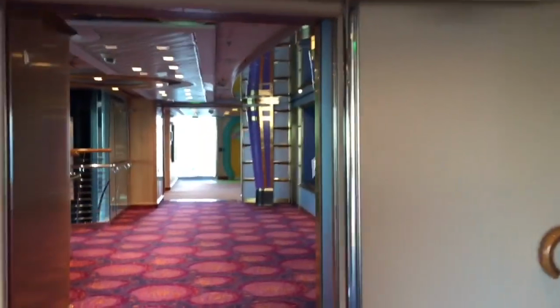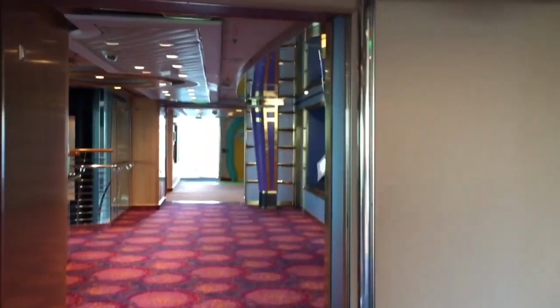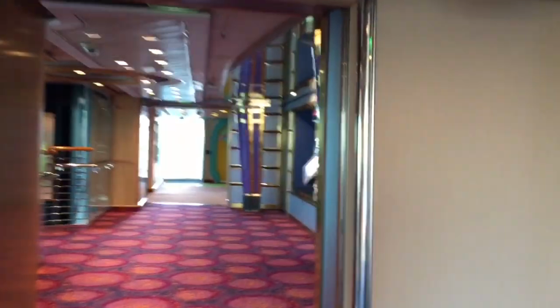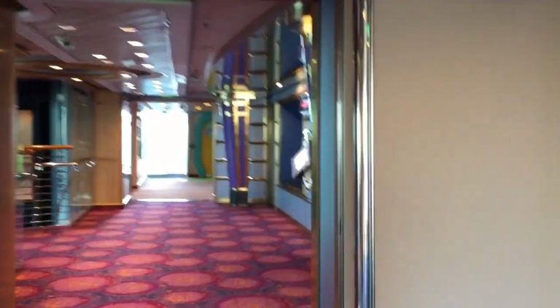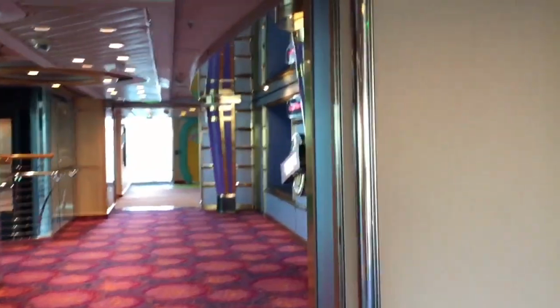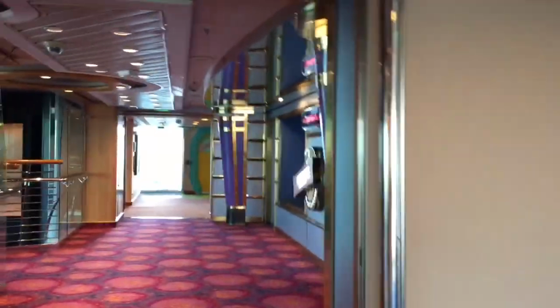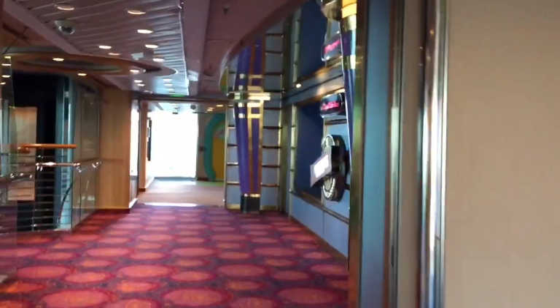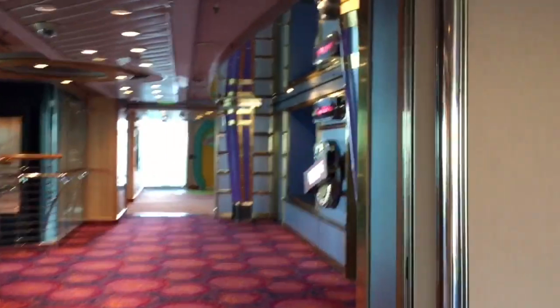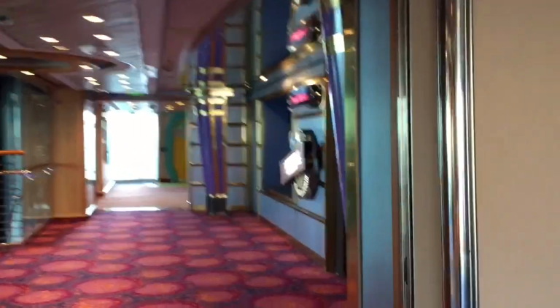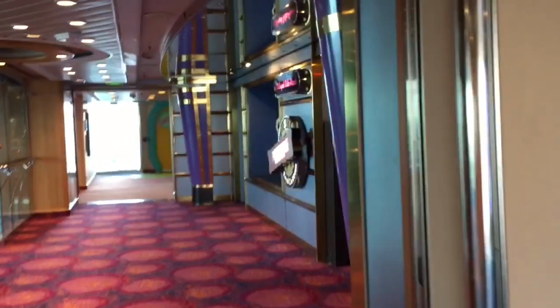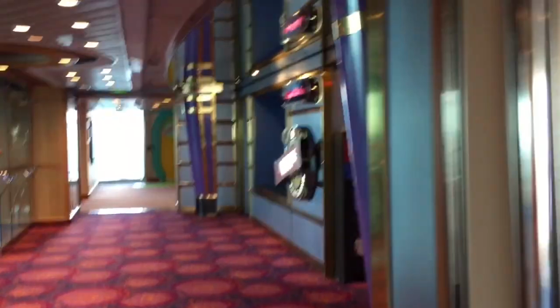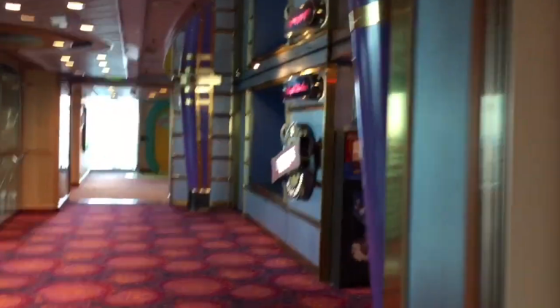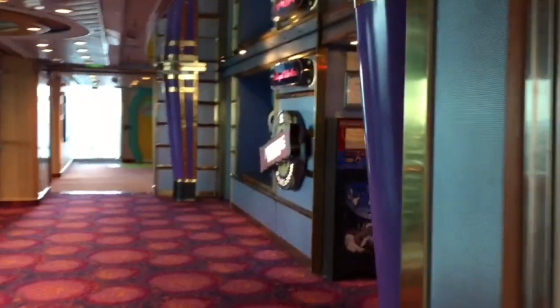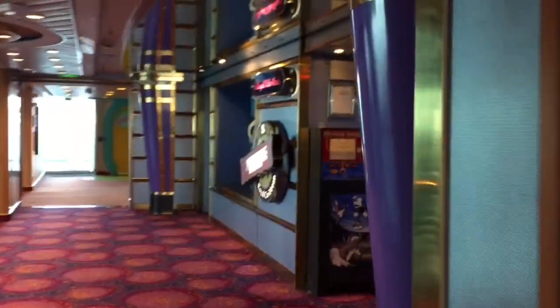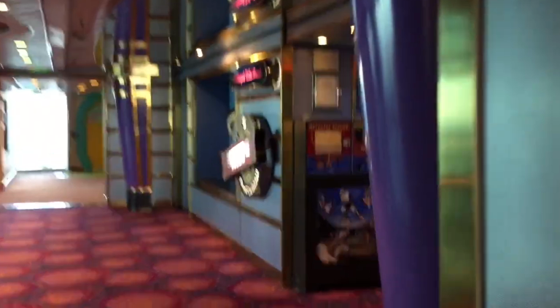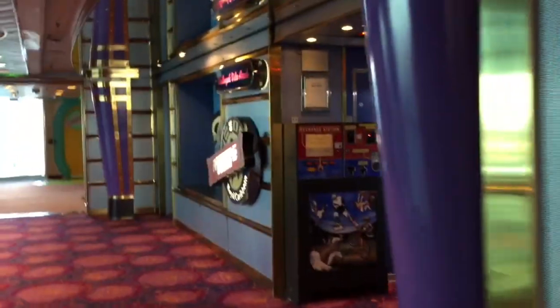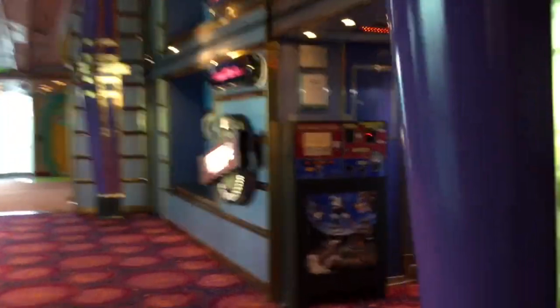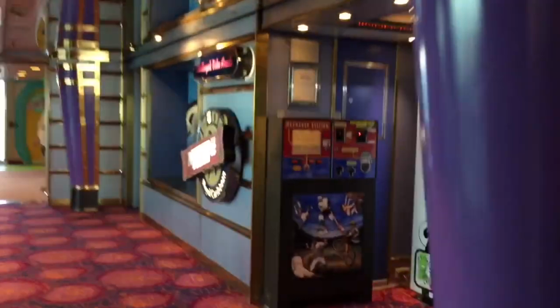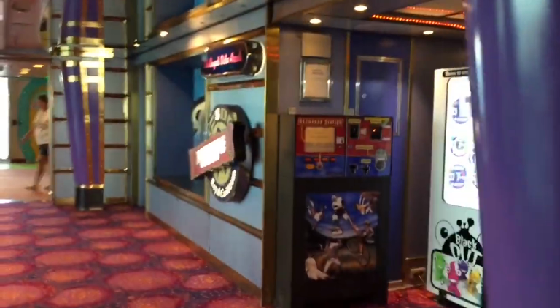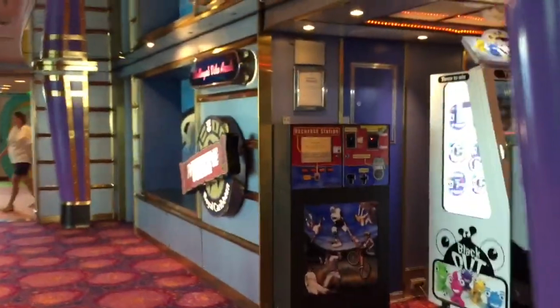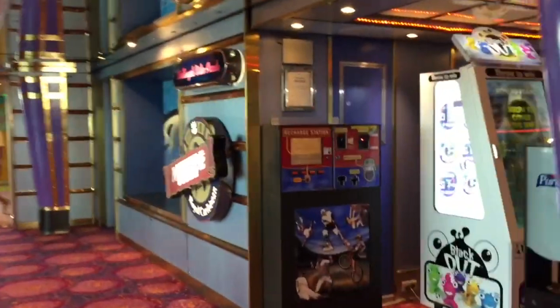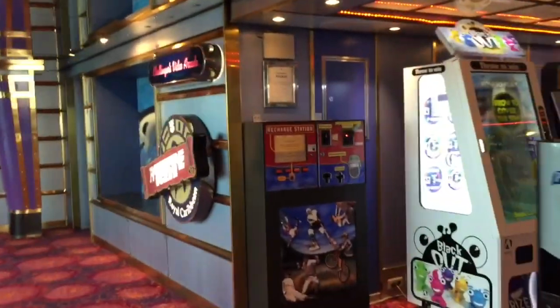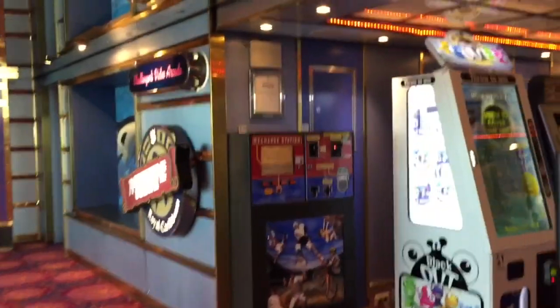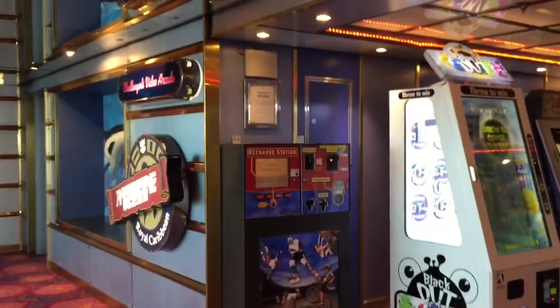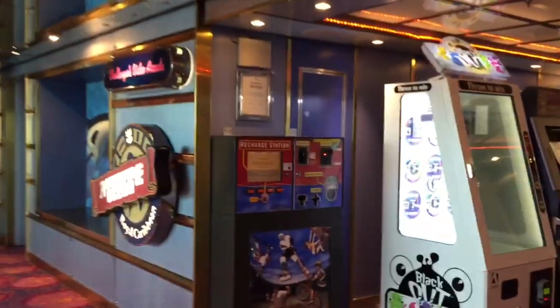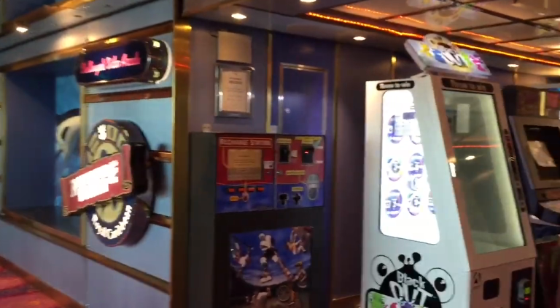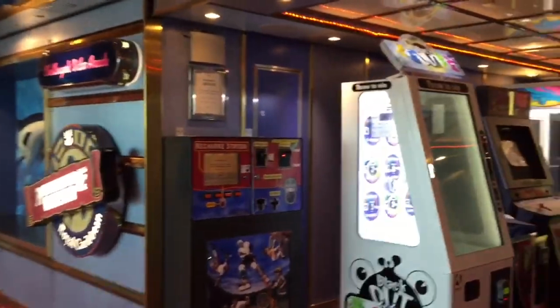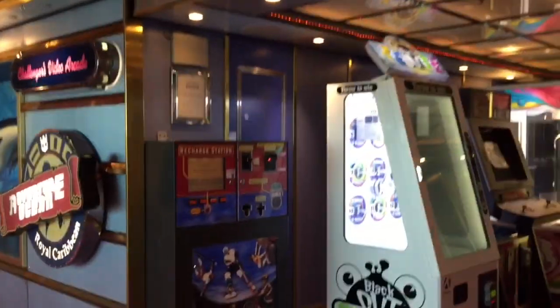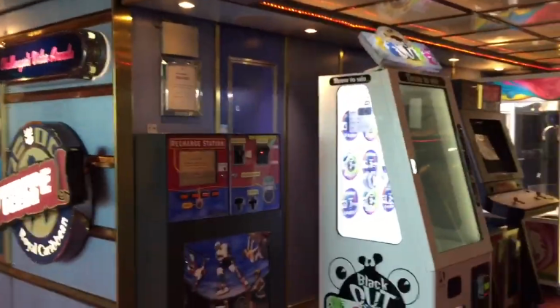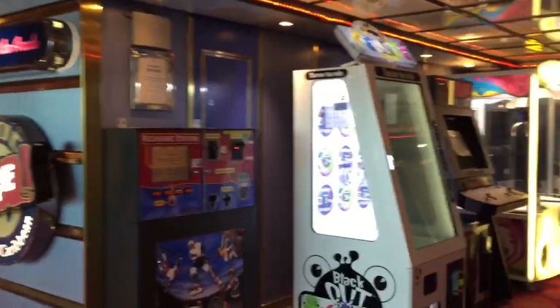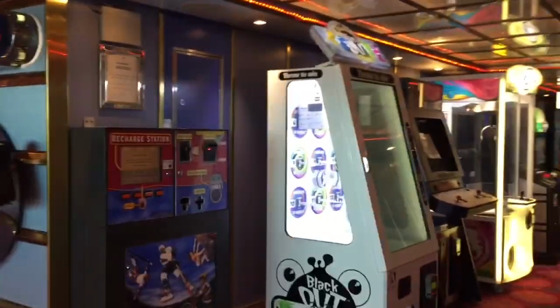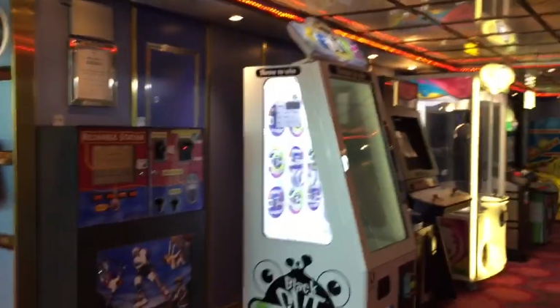There's also a video arcade on this level.